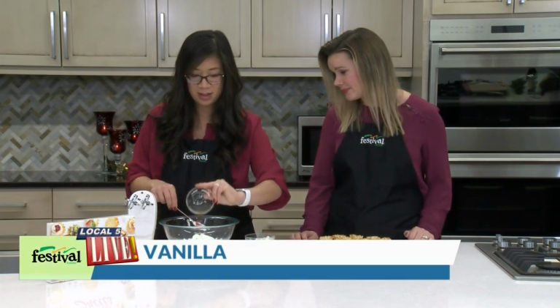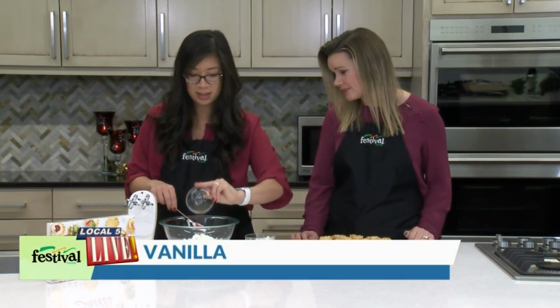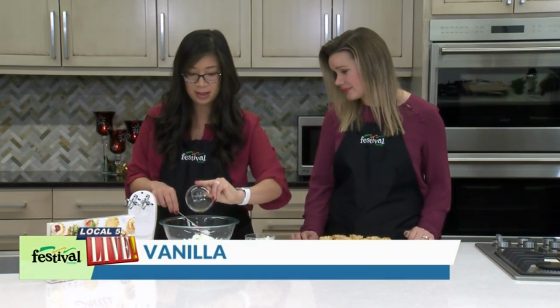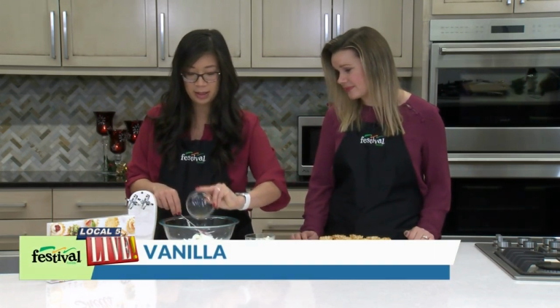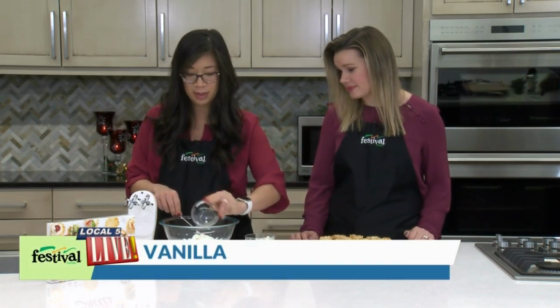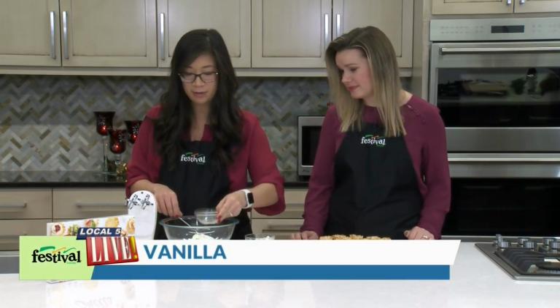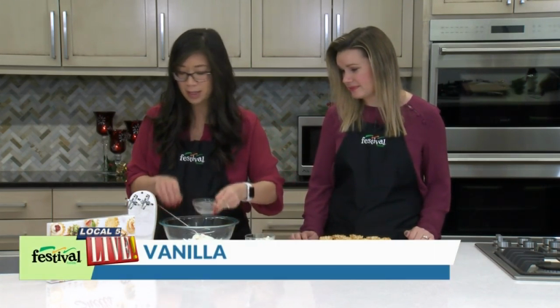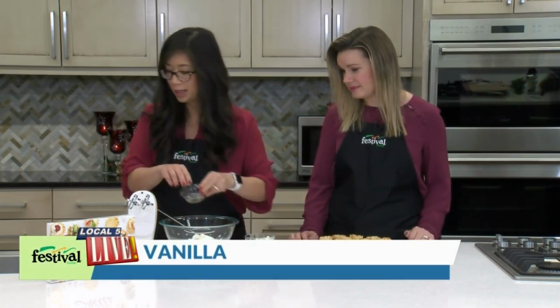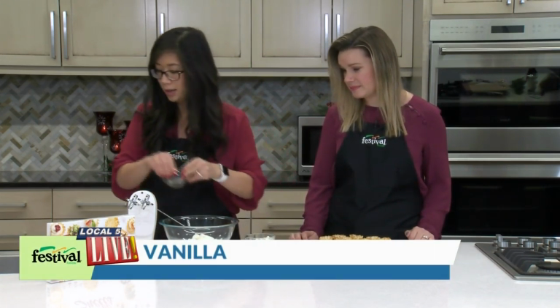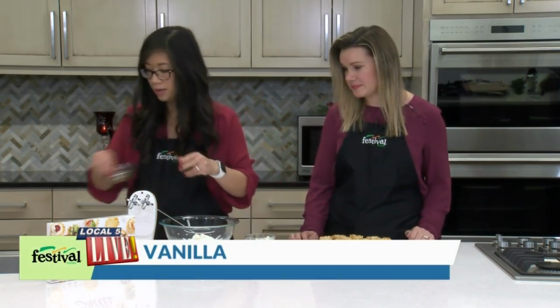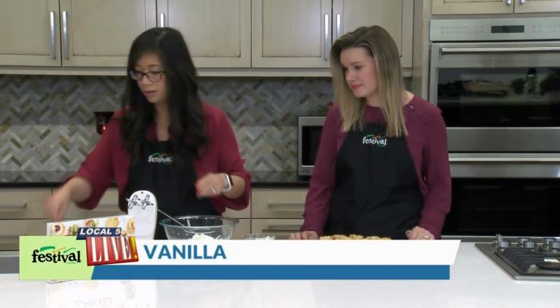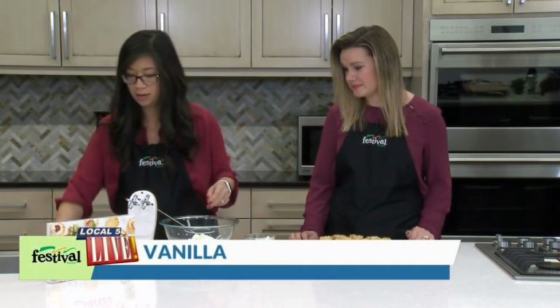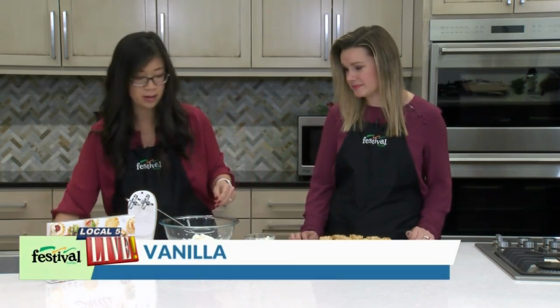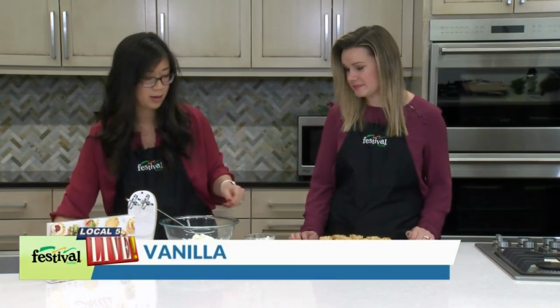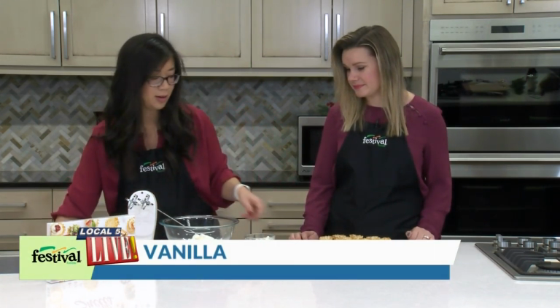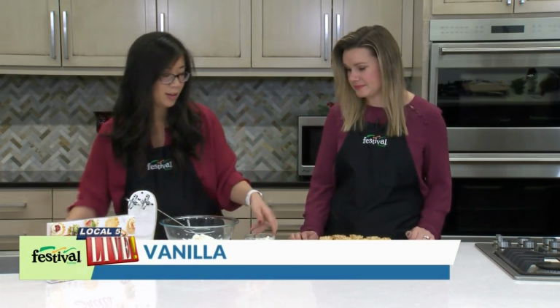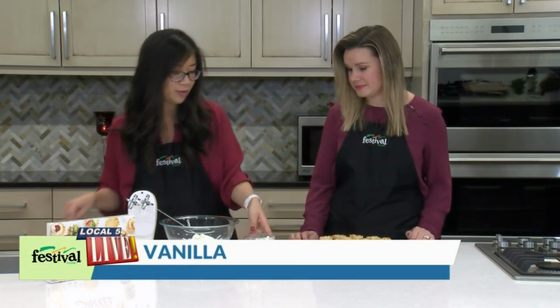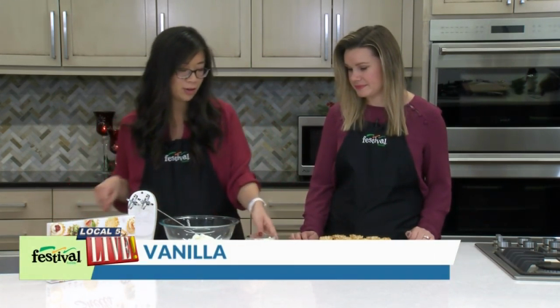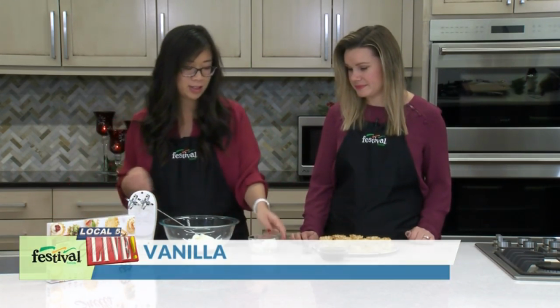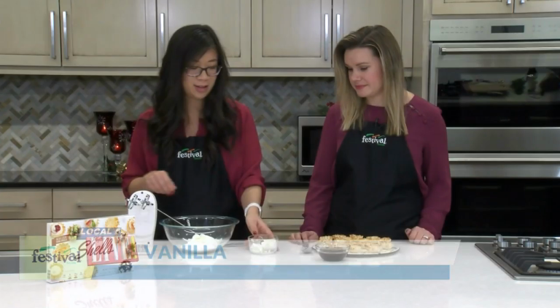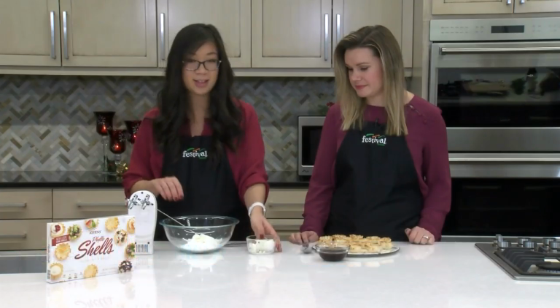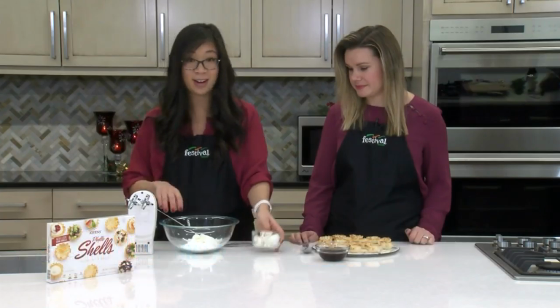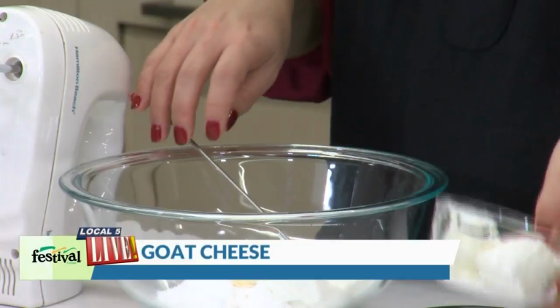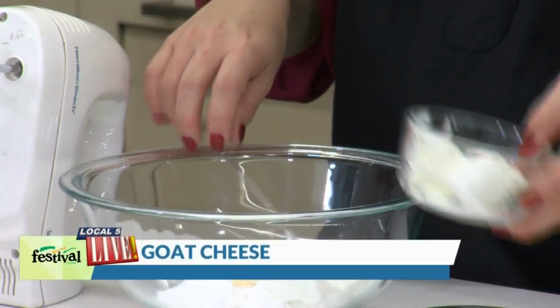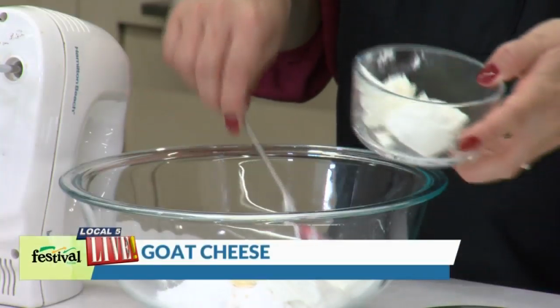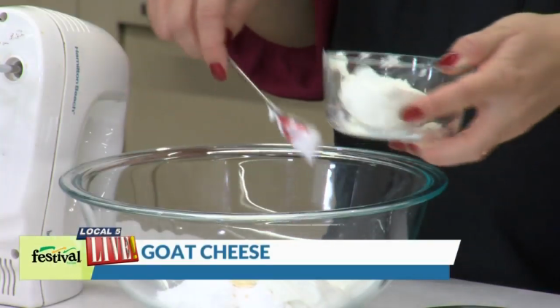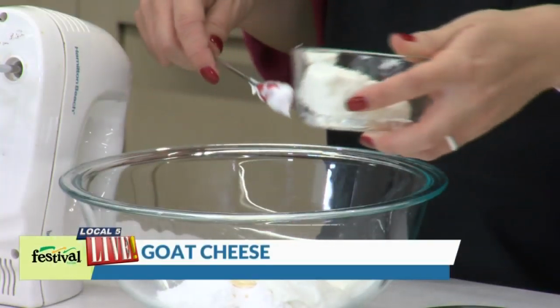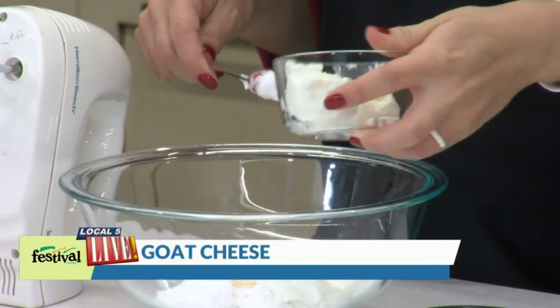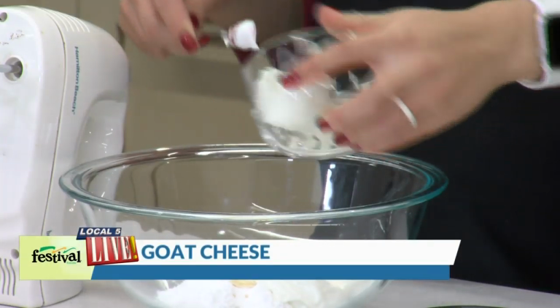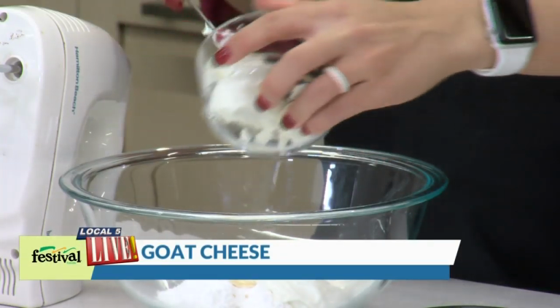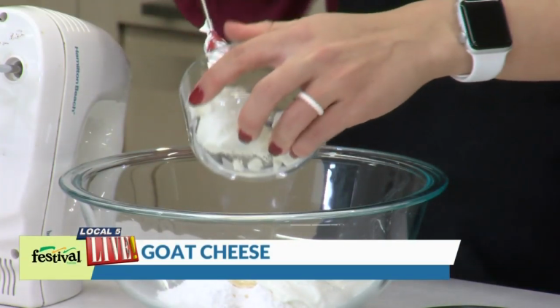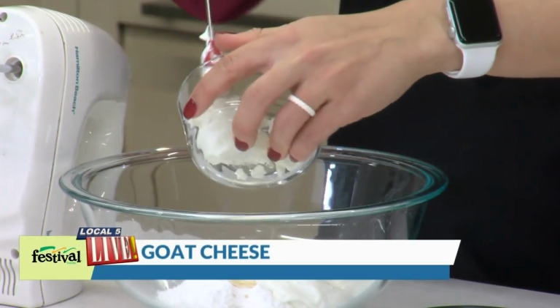A little bit of vanilla. And then of course the star of this — goat cheese.